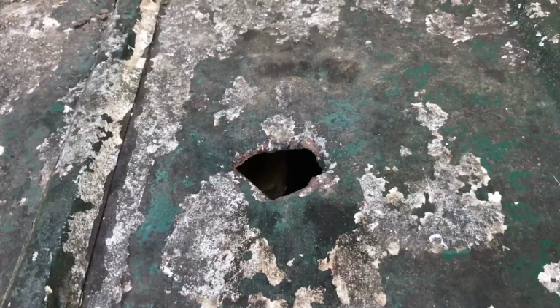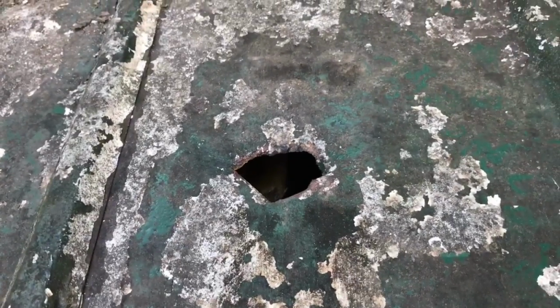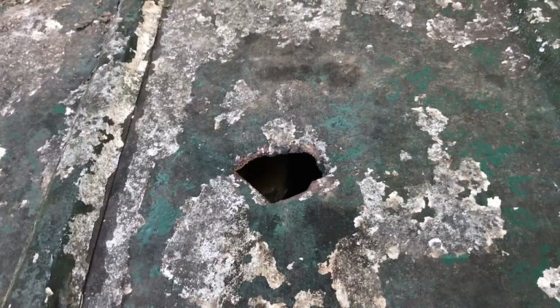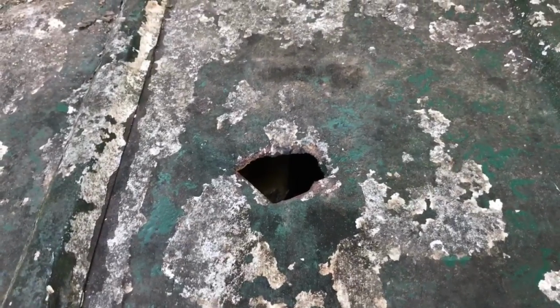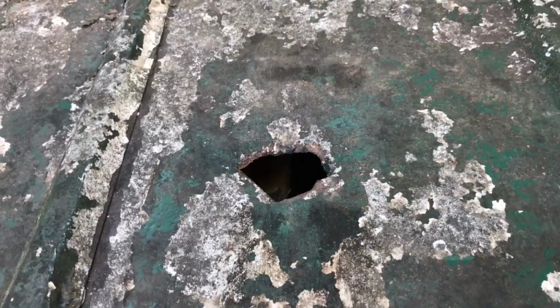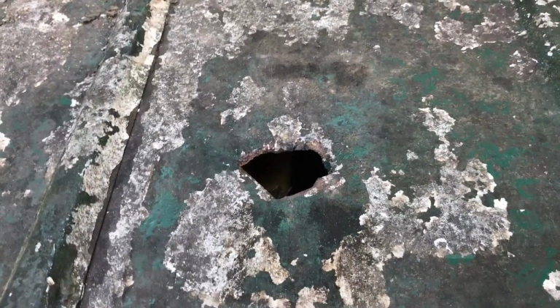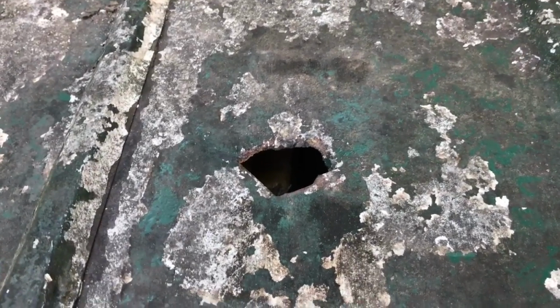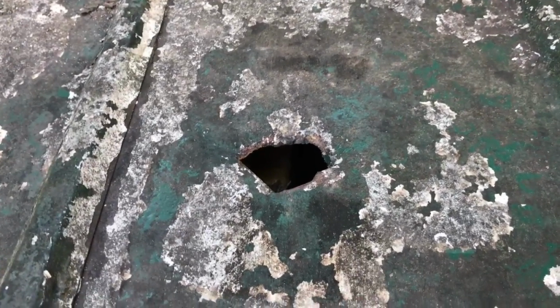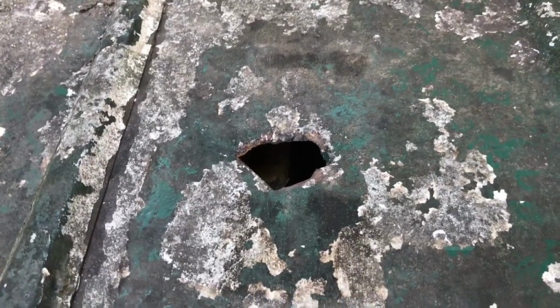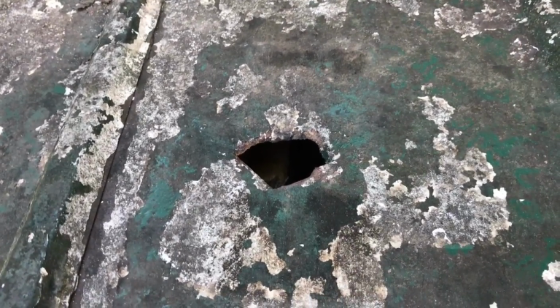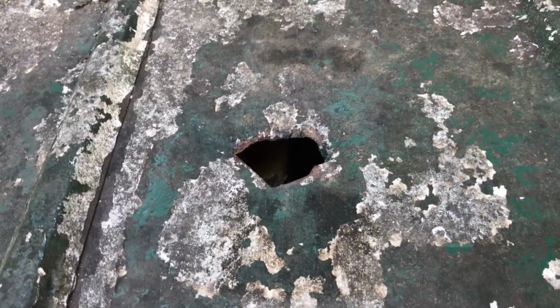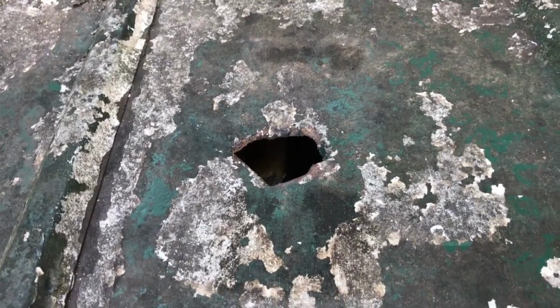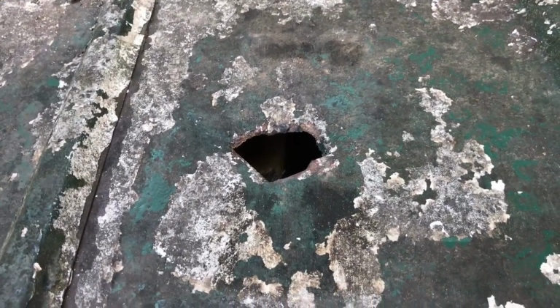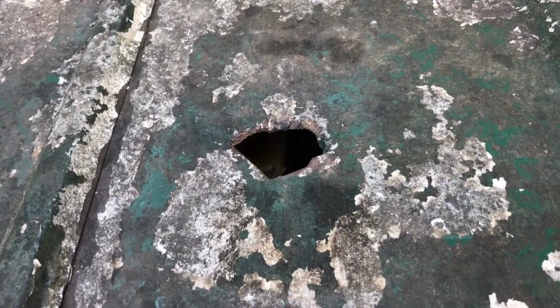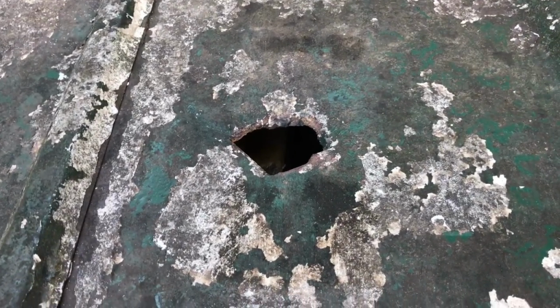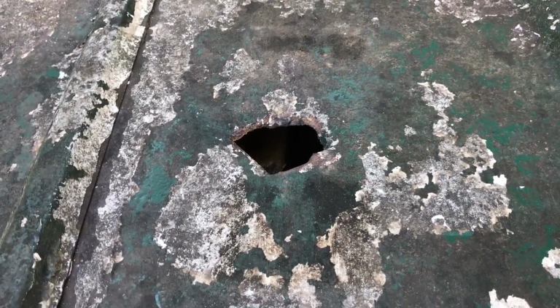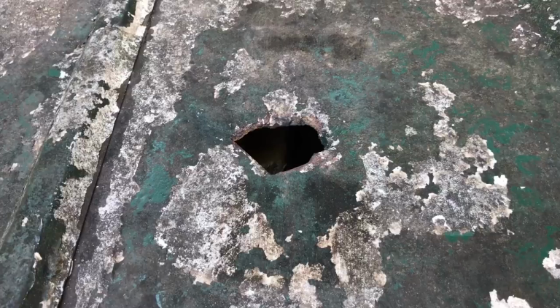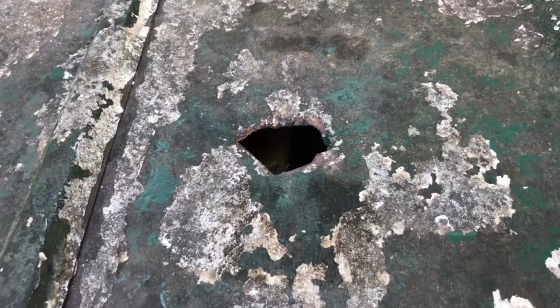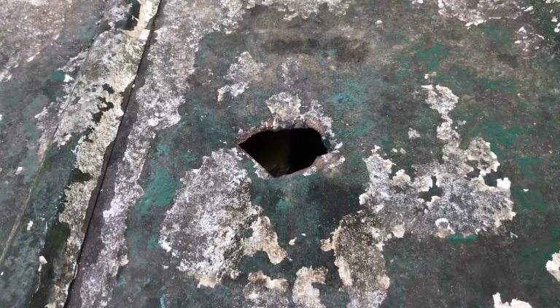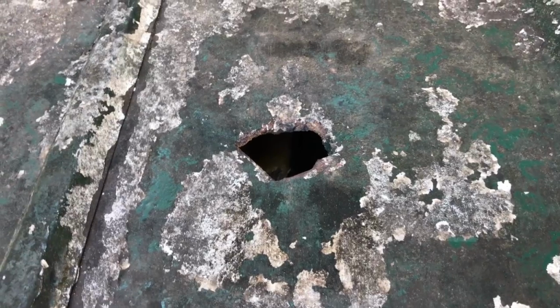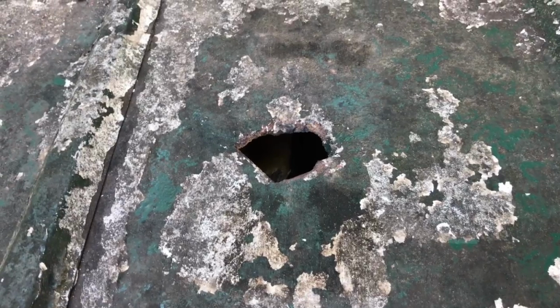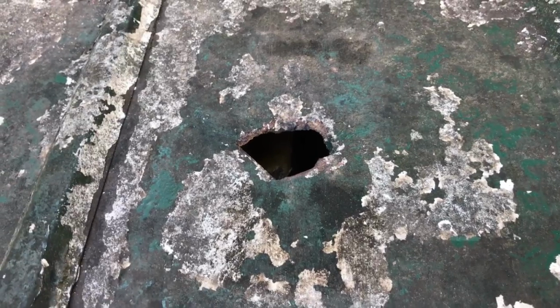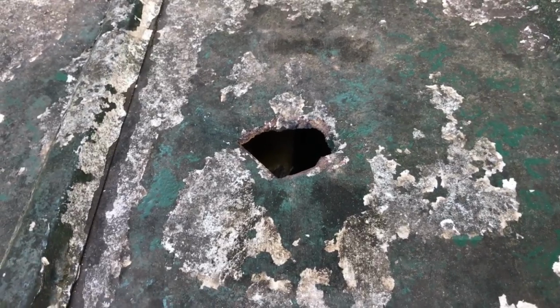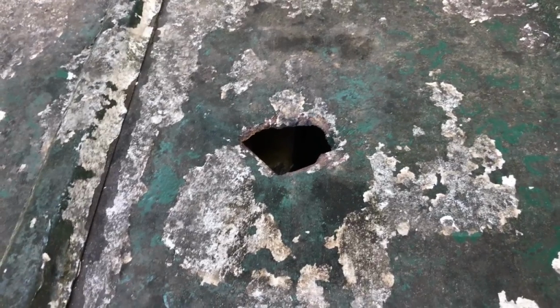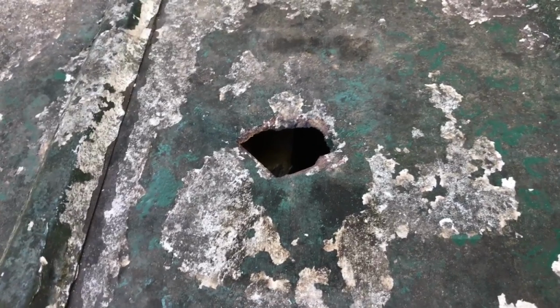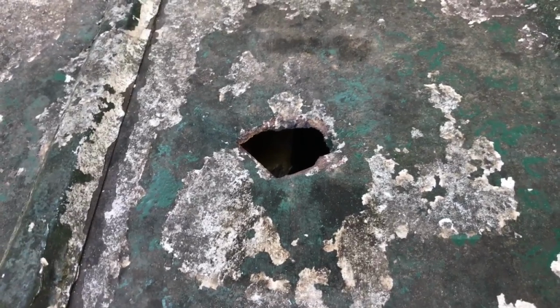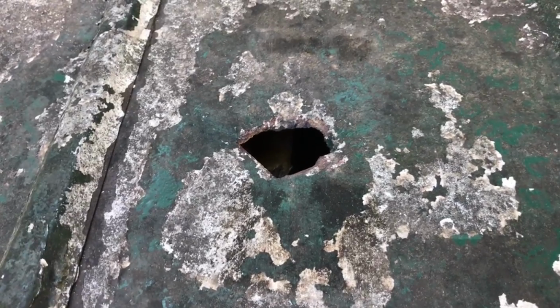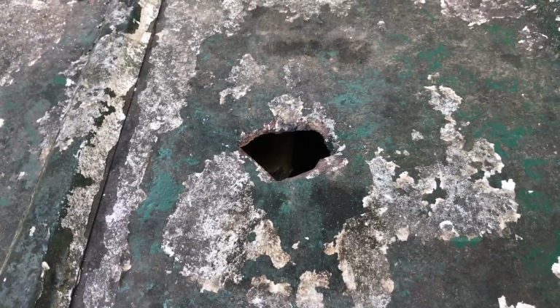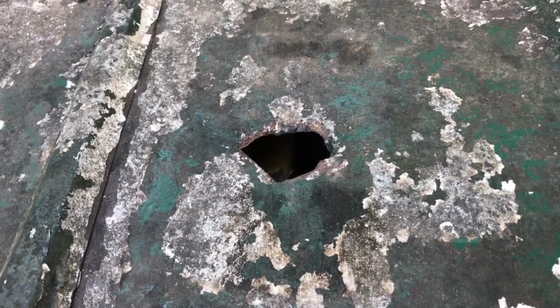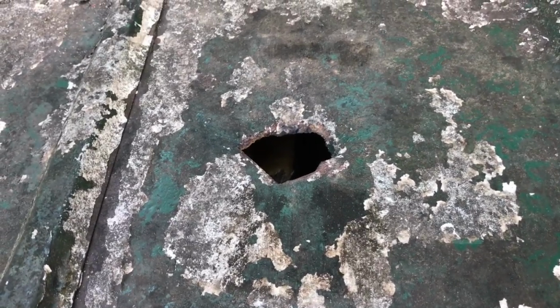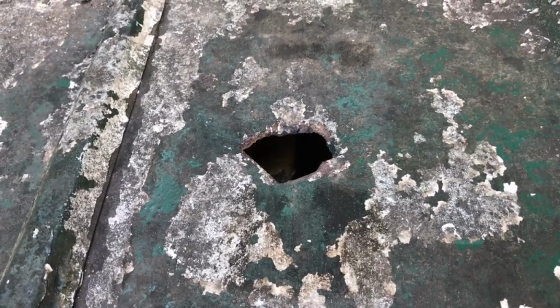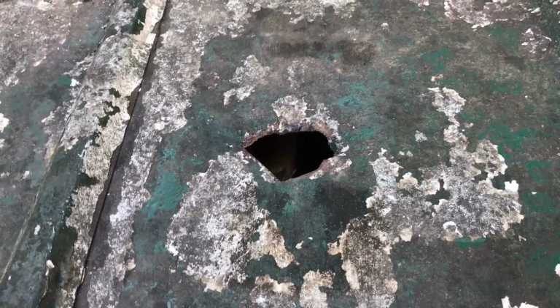Now I'm going to tell you, this isn't the professional right way to fix it, but this will work.